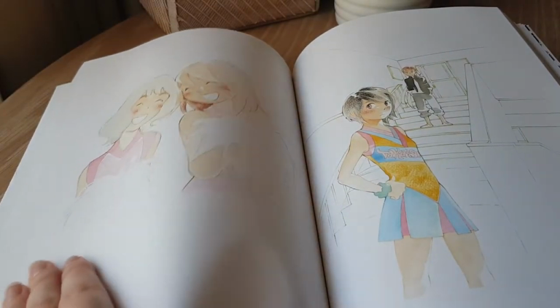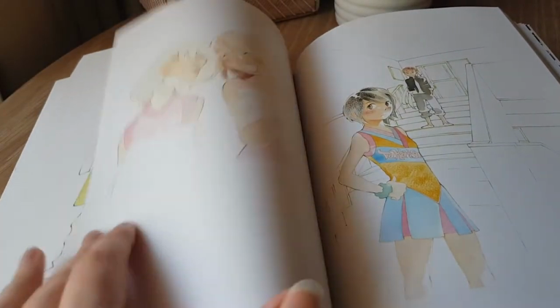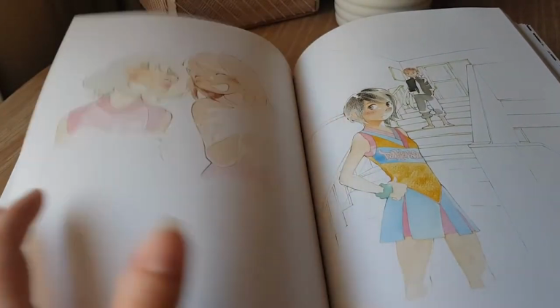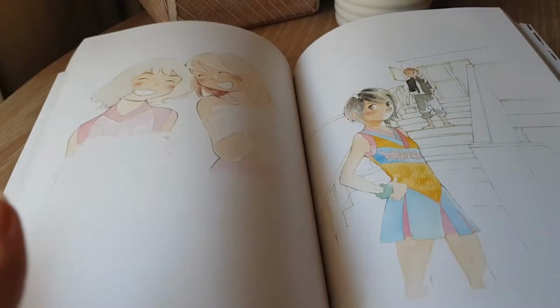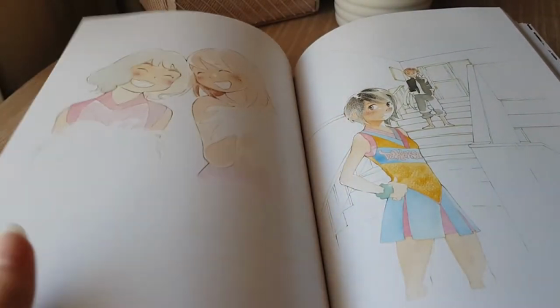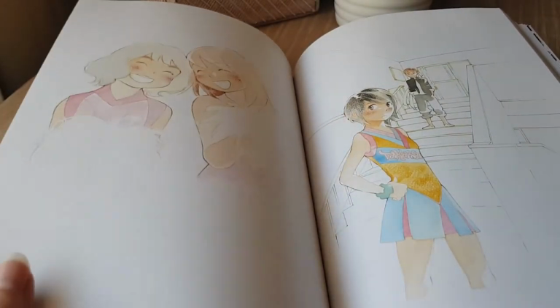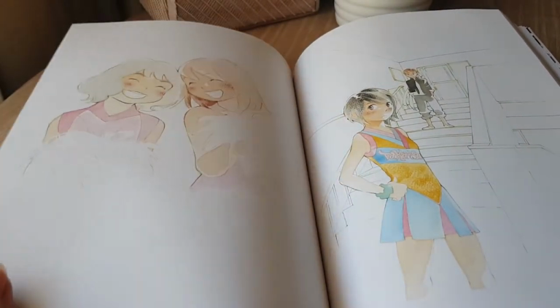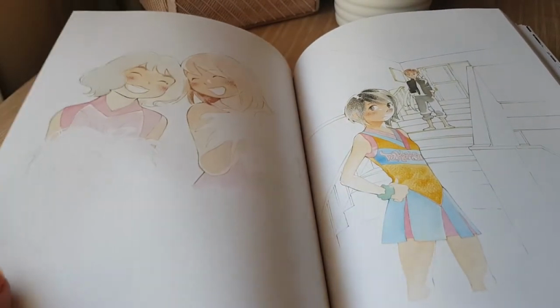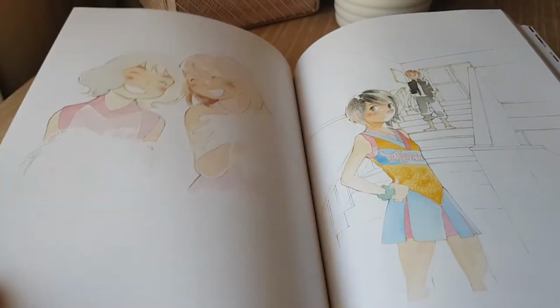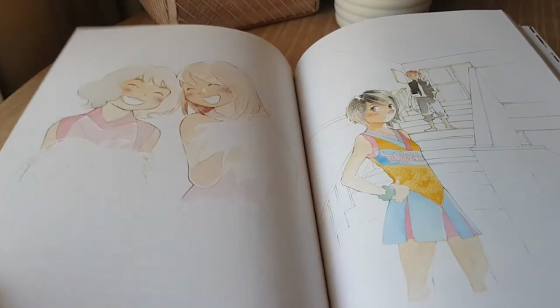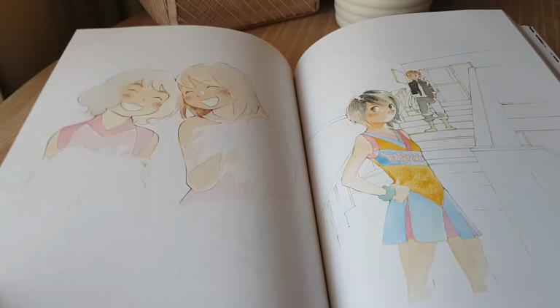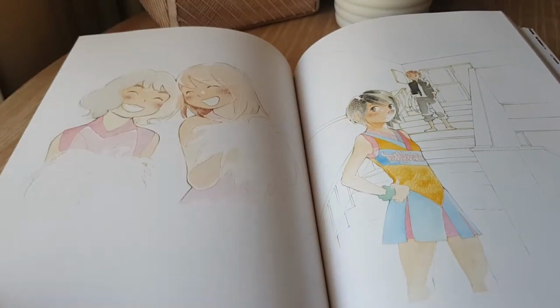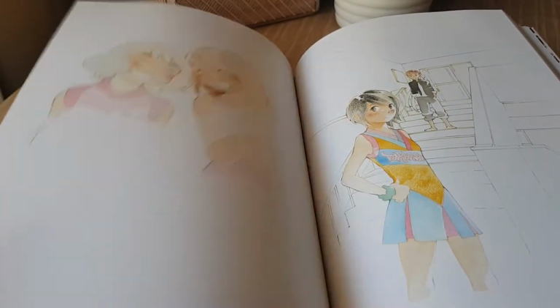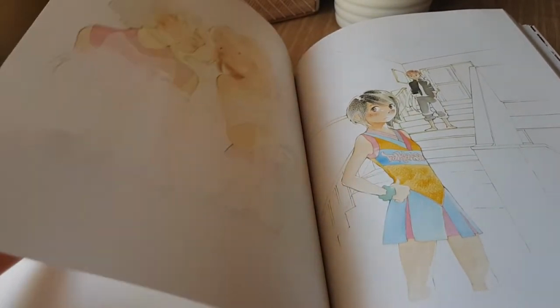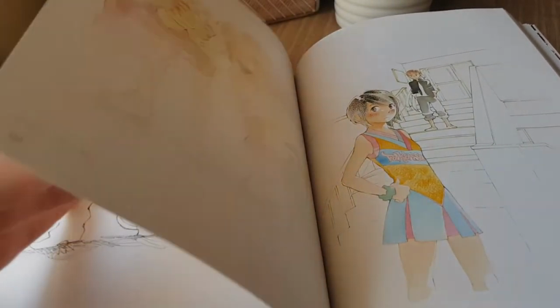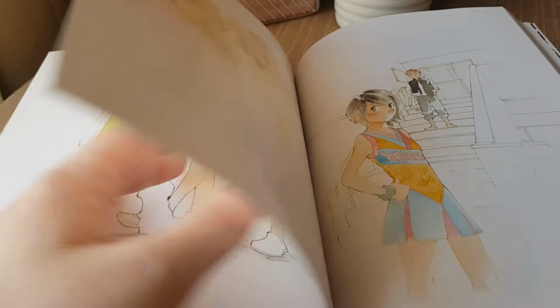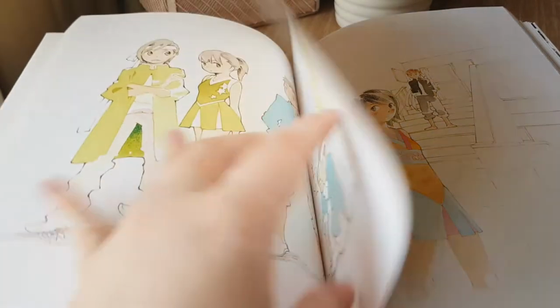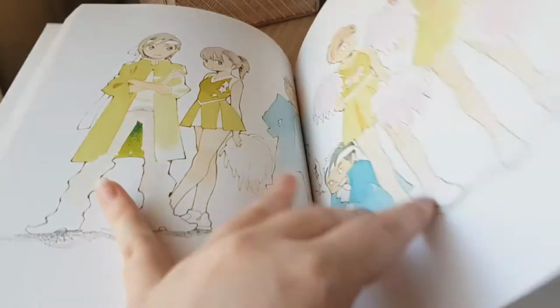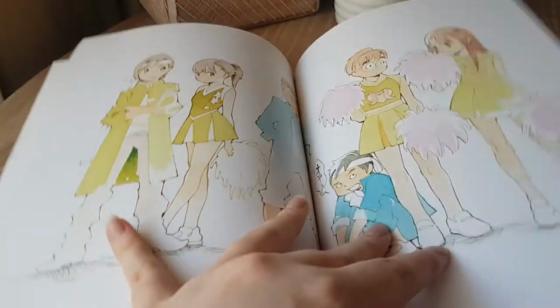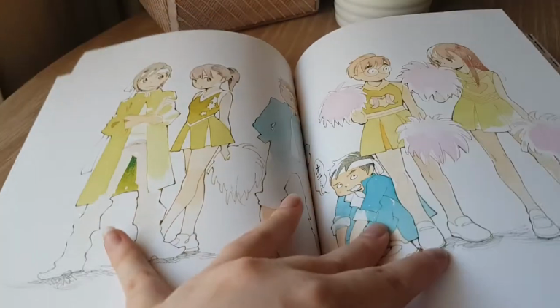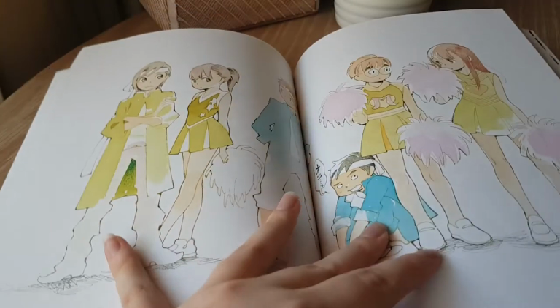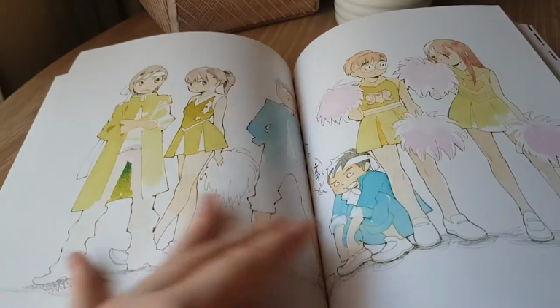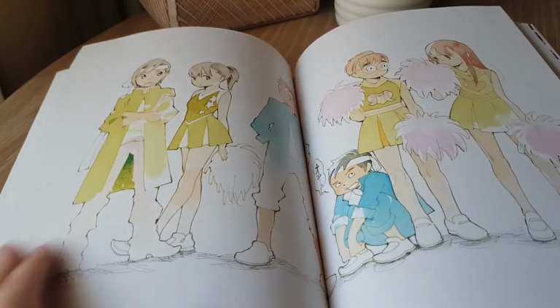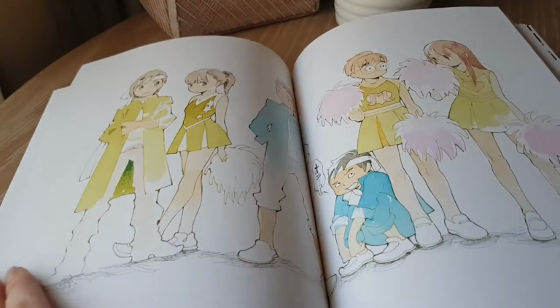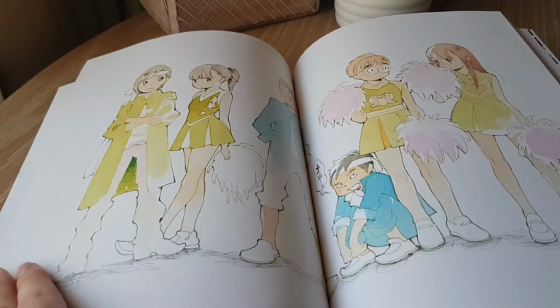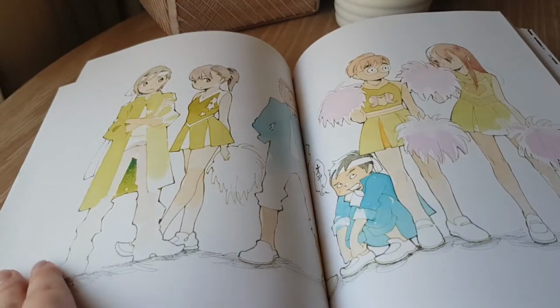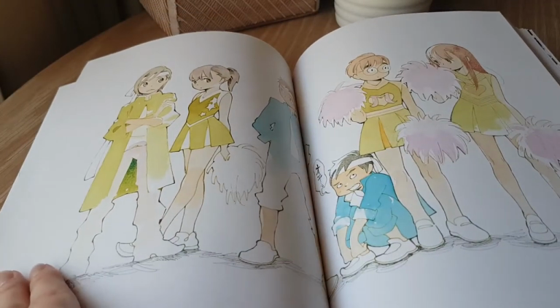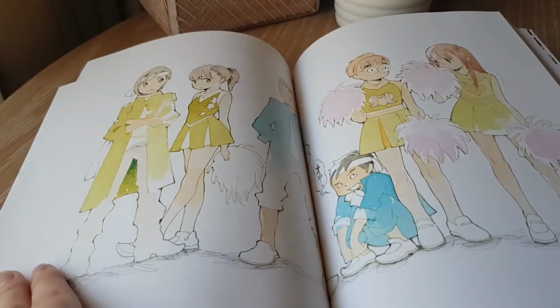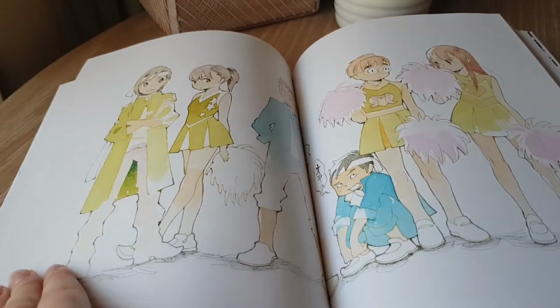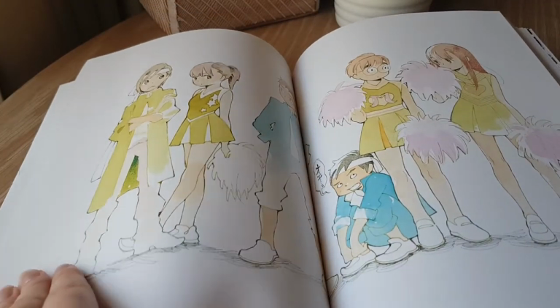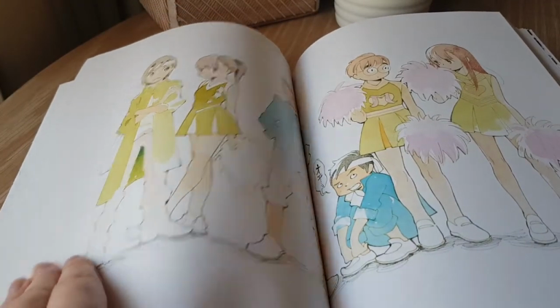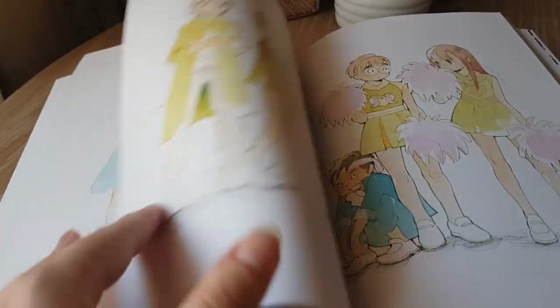These pastels and watercolors are just beautiful. Lots of people featured here.